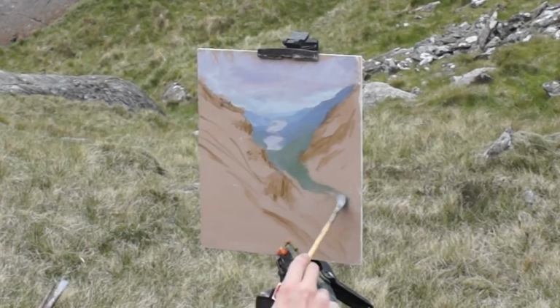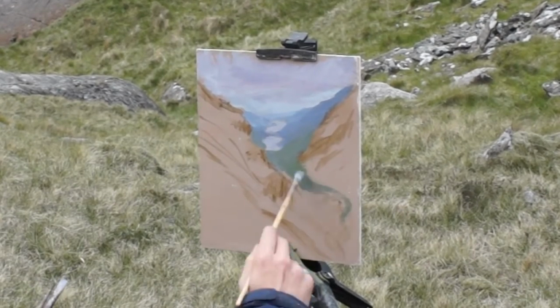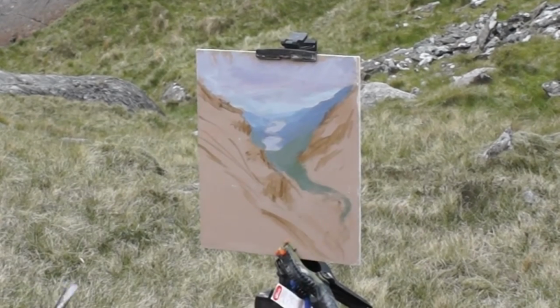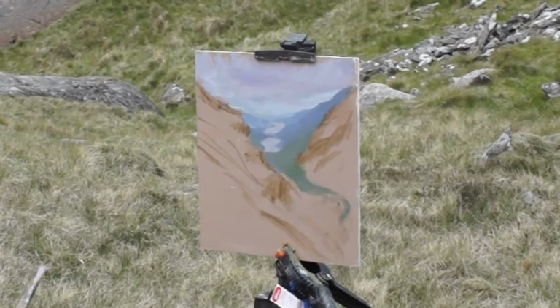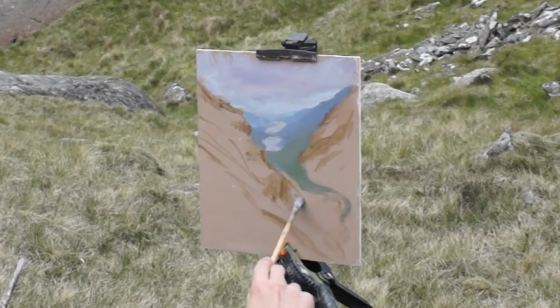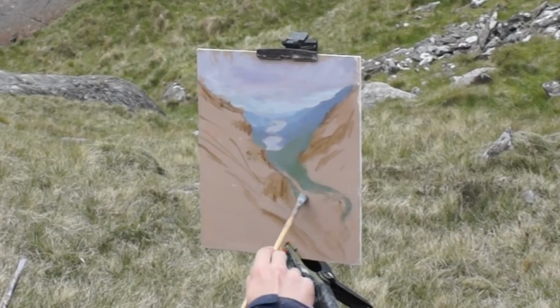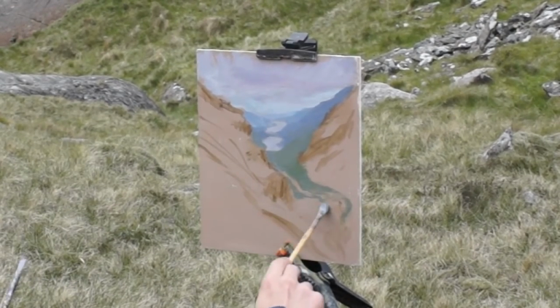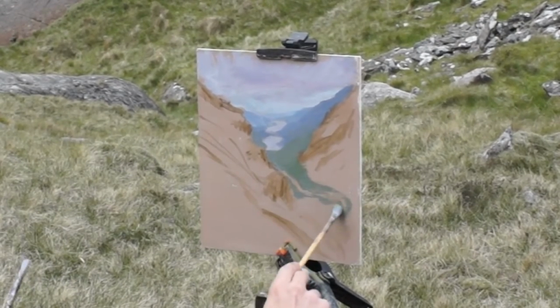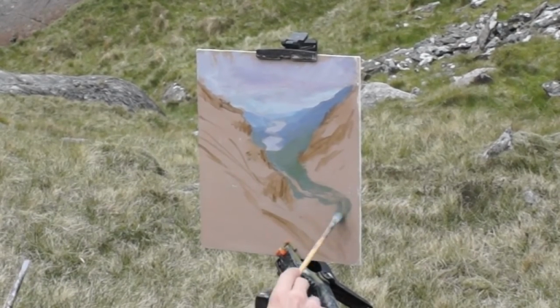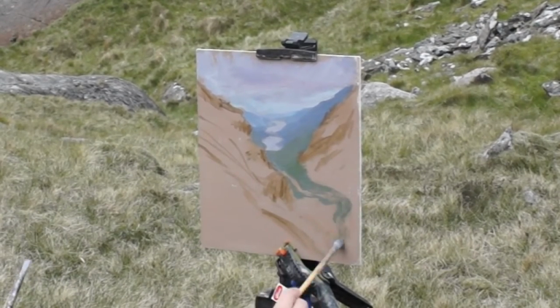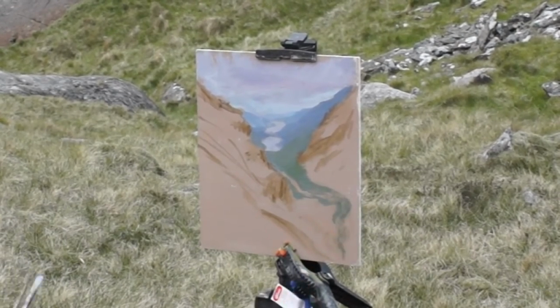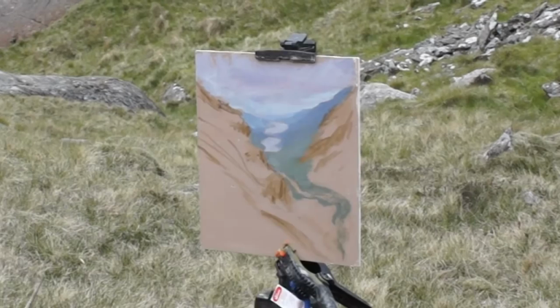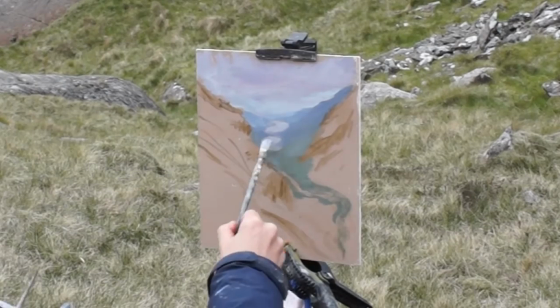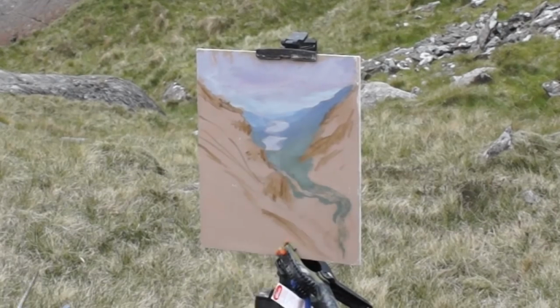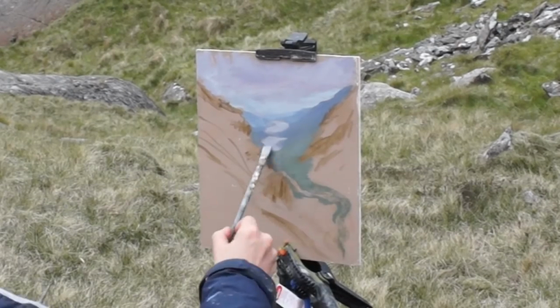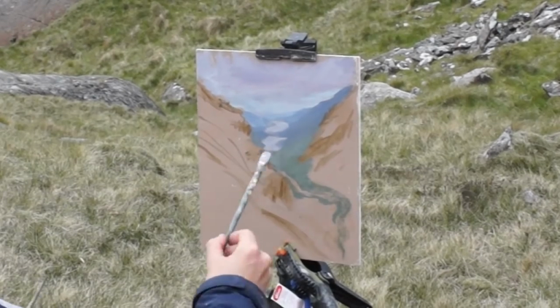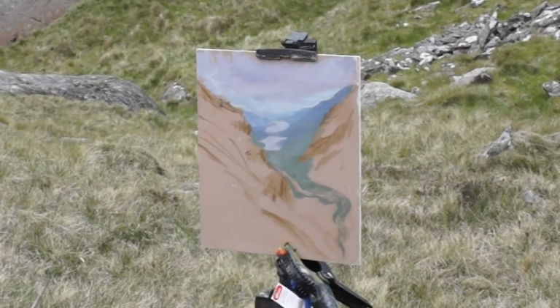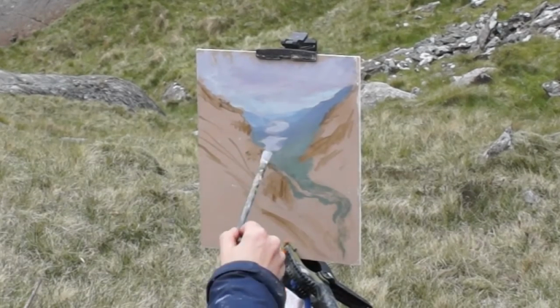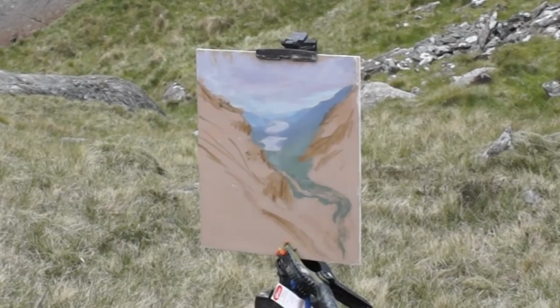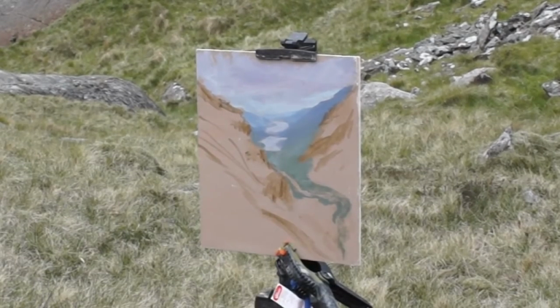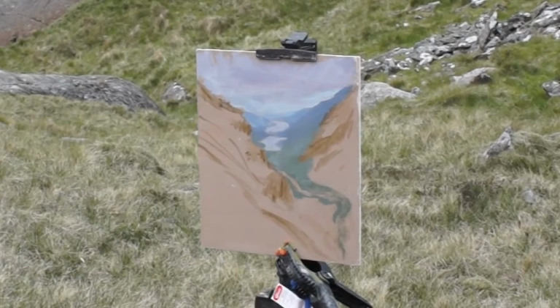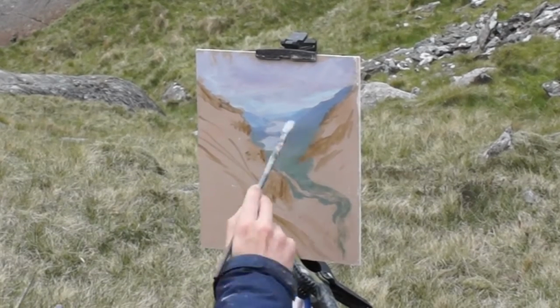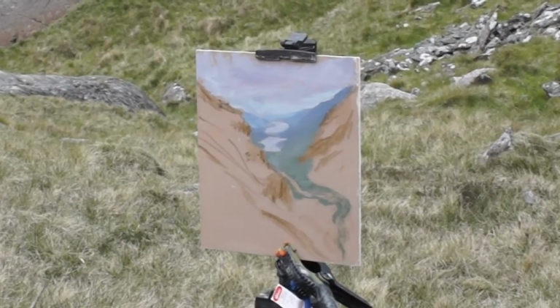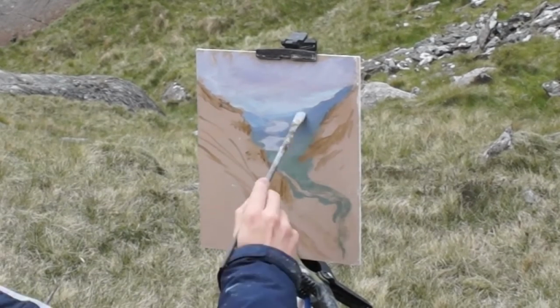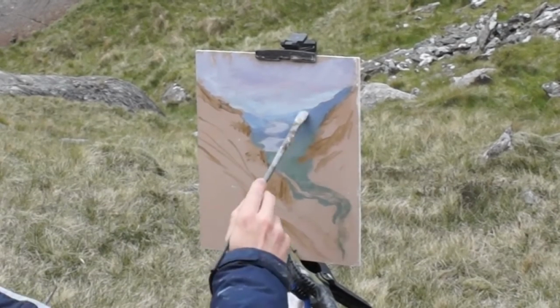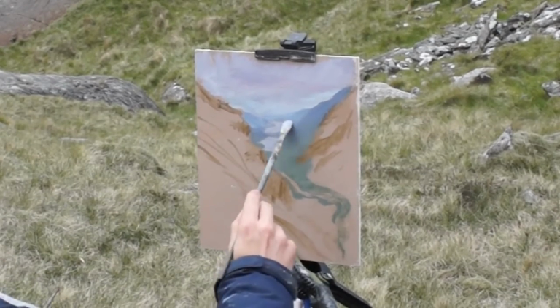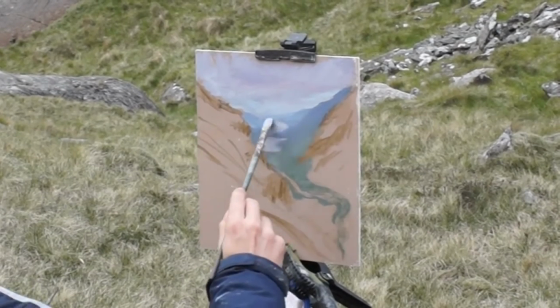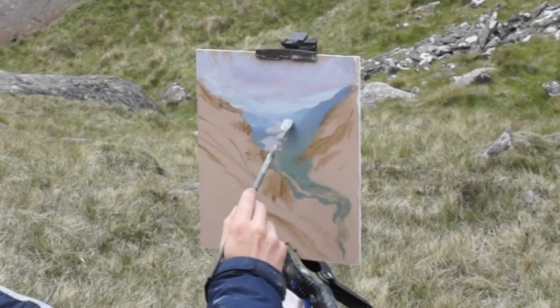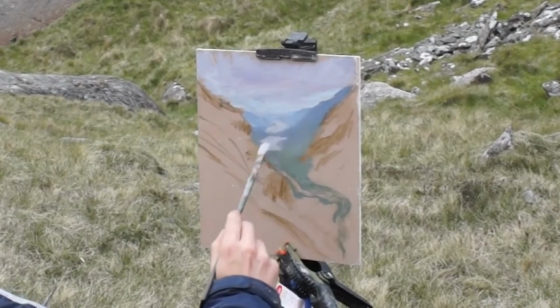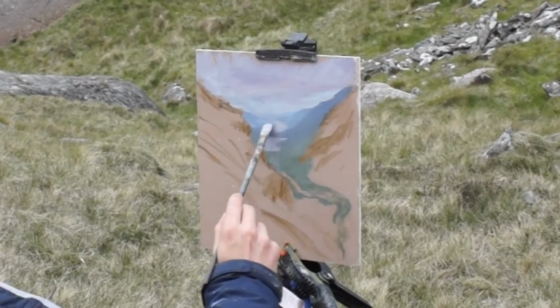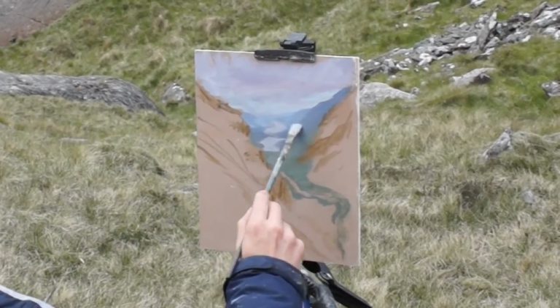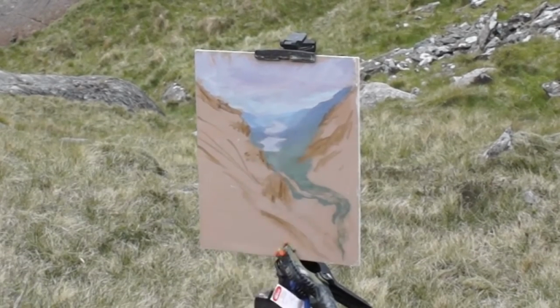I really like the lakes in the distance — they add a sort of mystical, Lord of the Rings kind of feel to the painting.